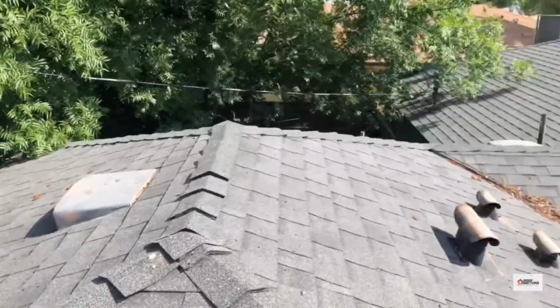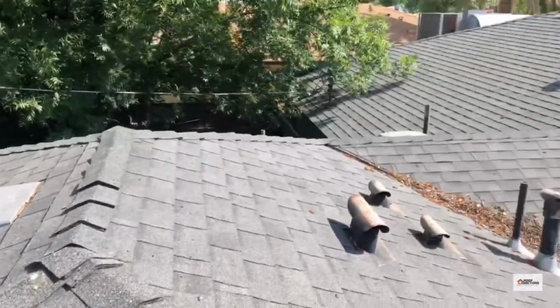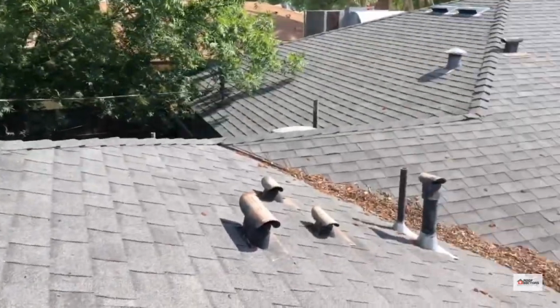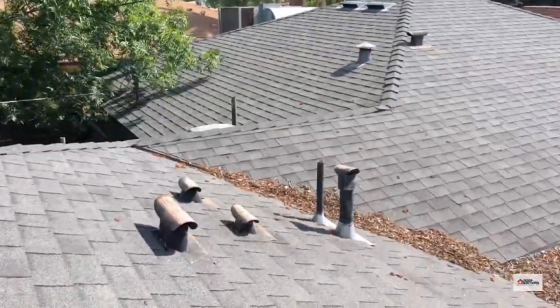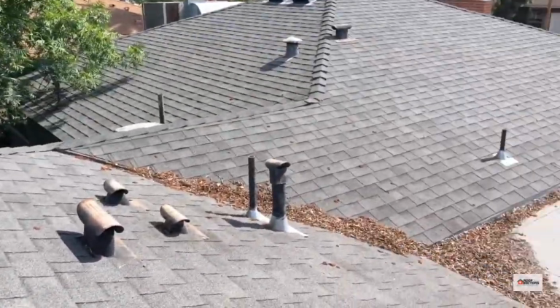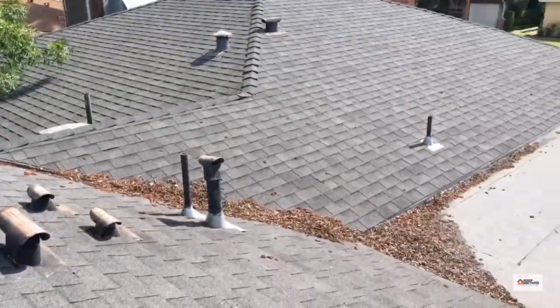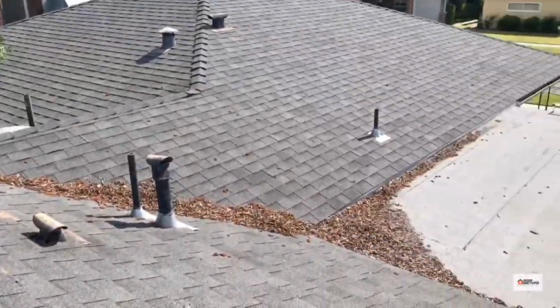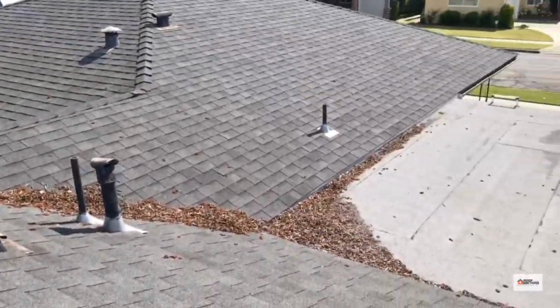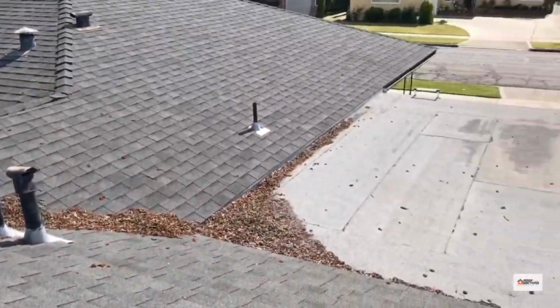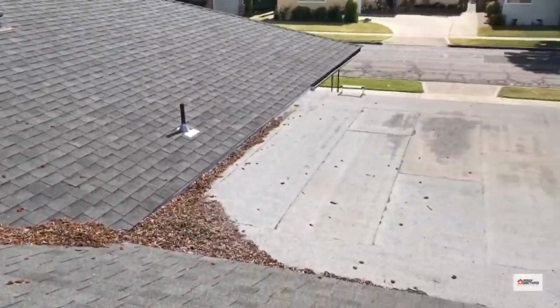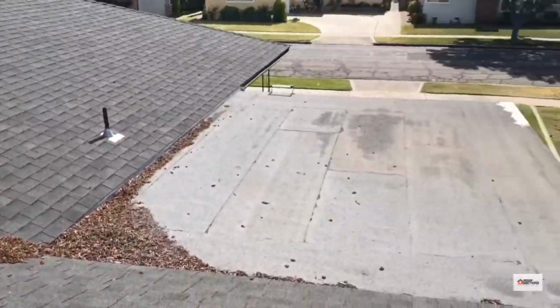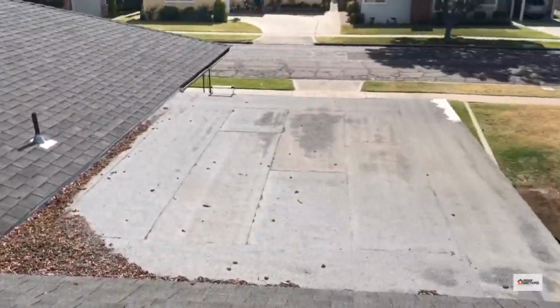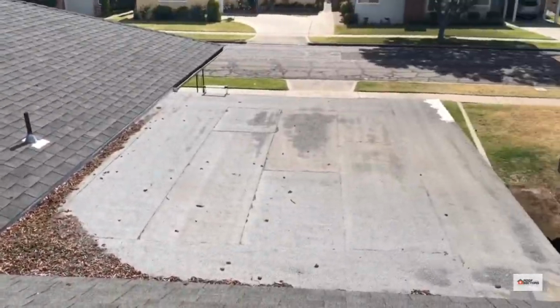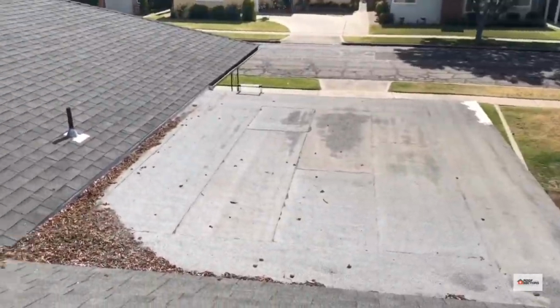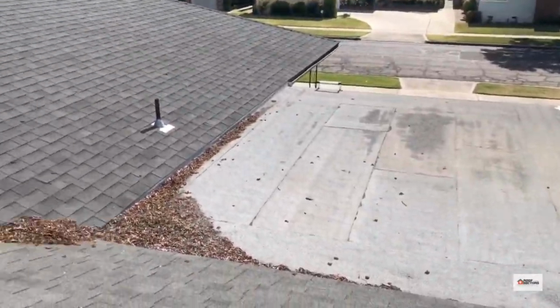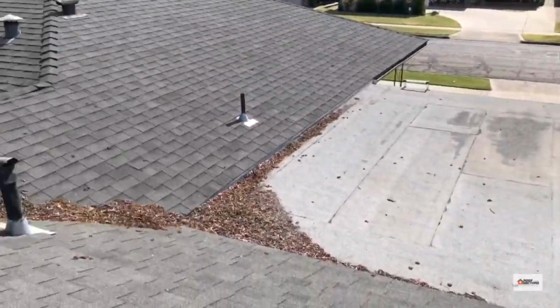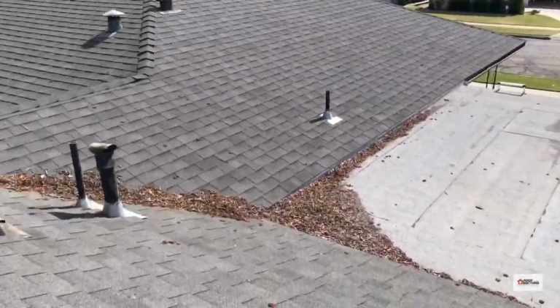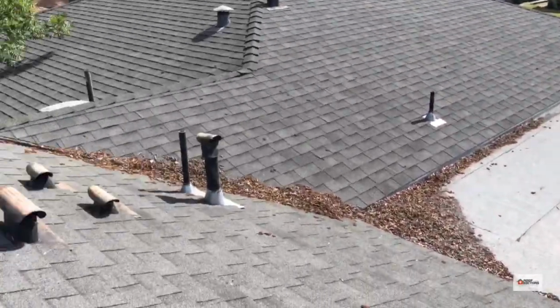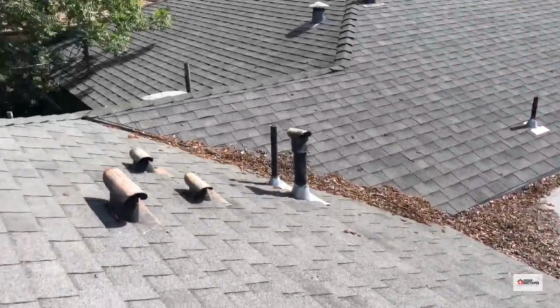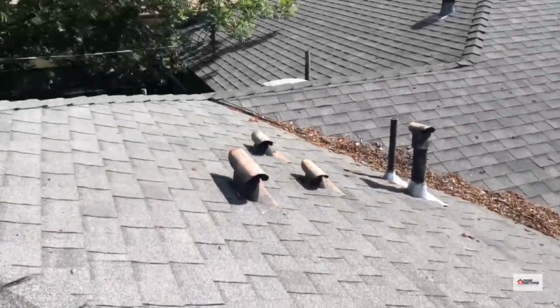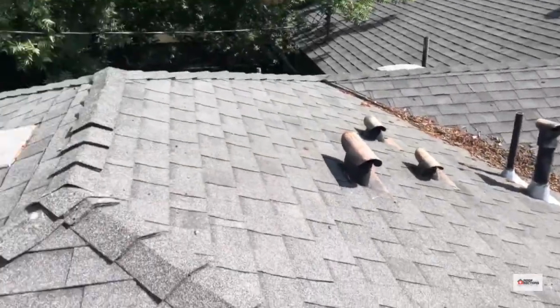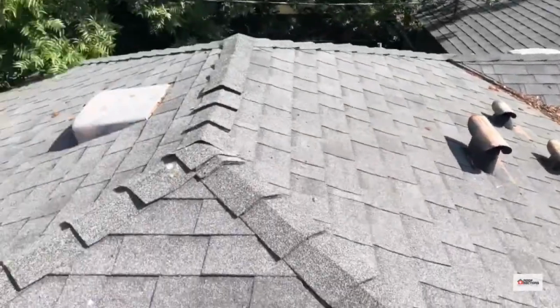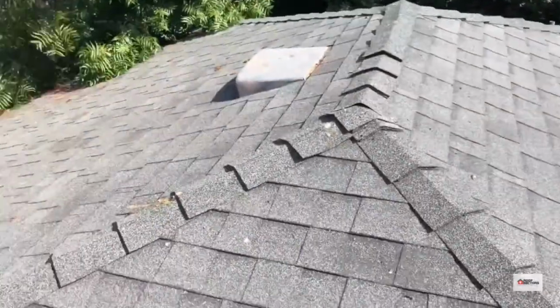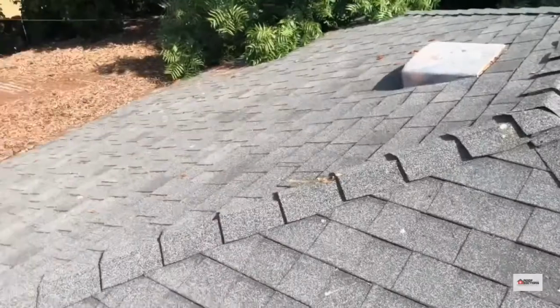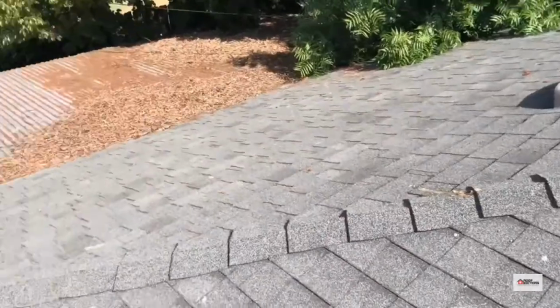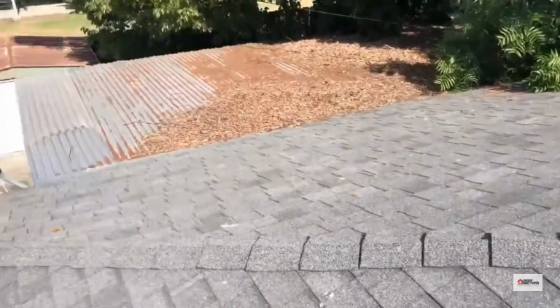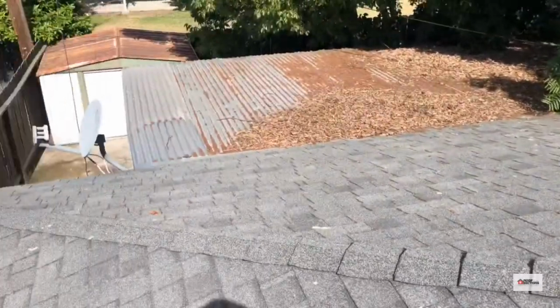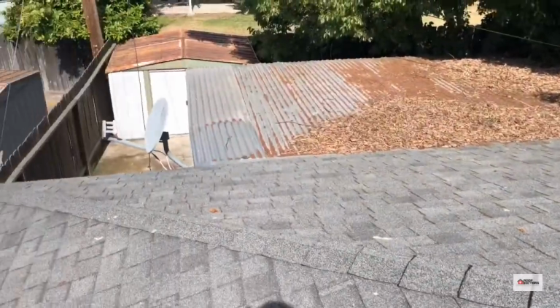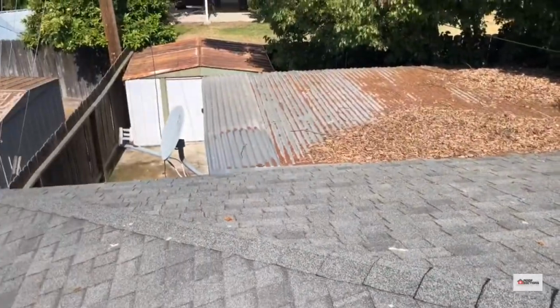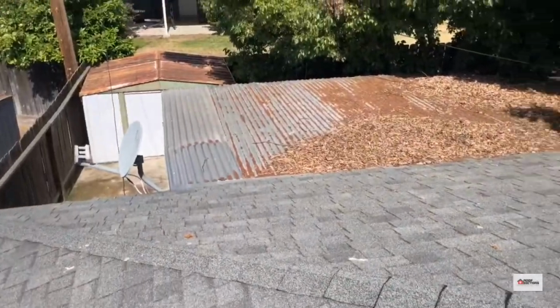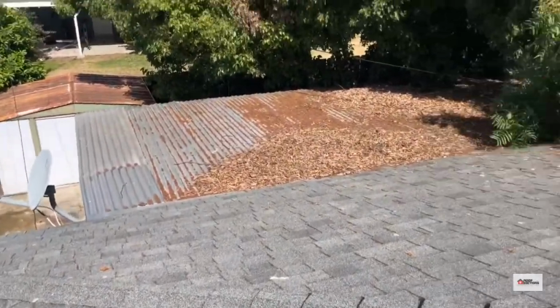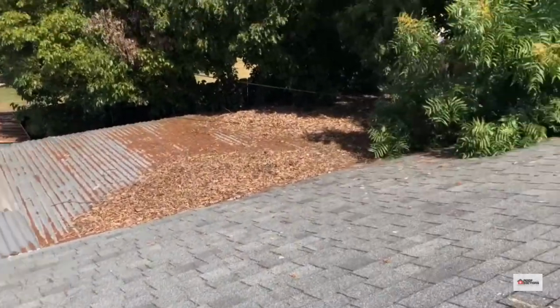We're on a newer composition roof in Fresno, California. It's actually in pretty good shape — they did a nice job of the install.